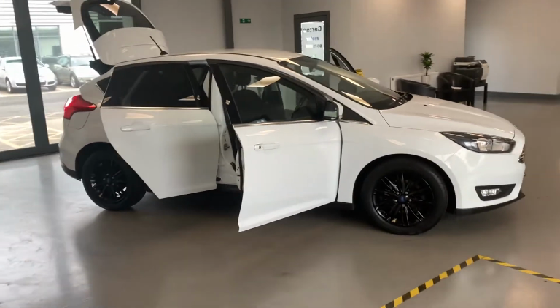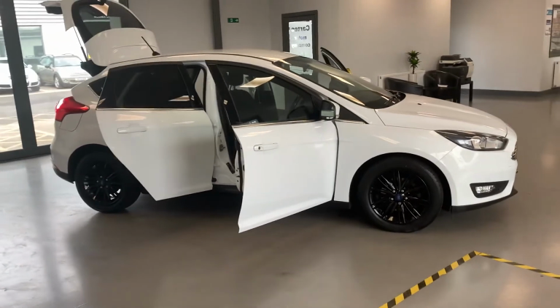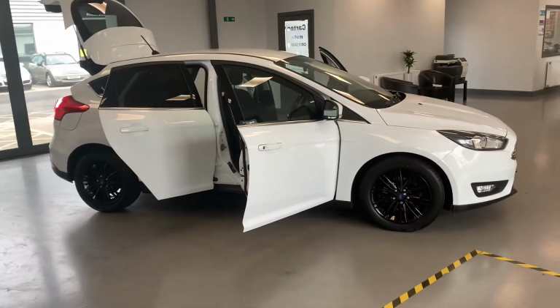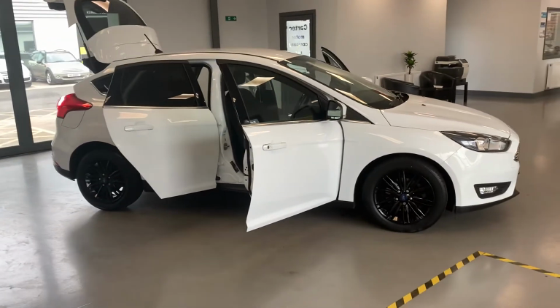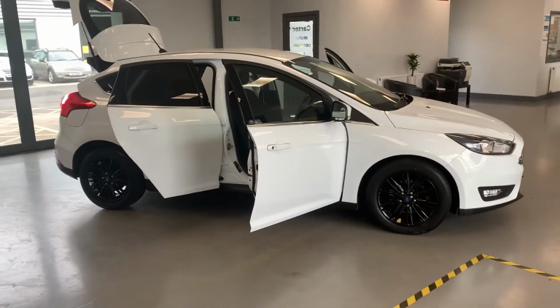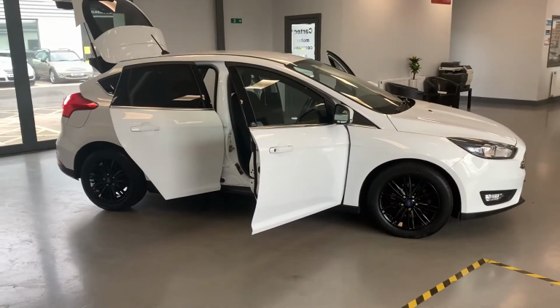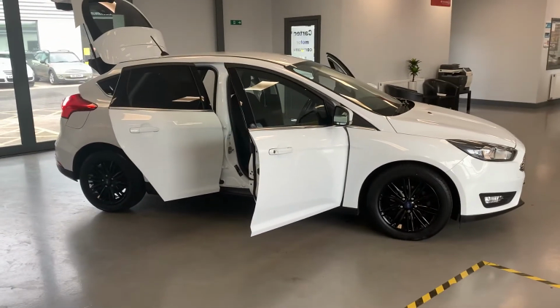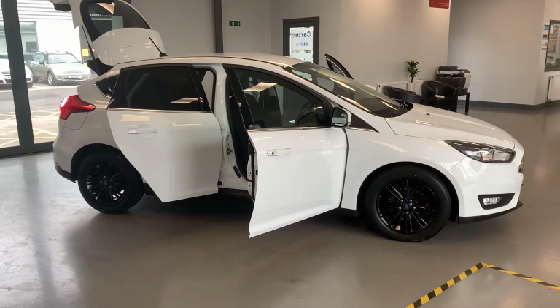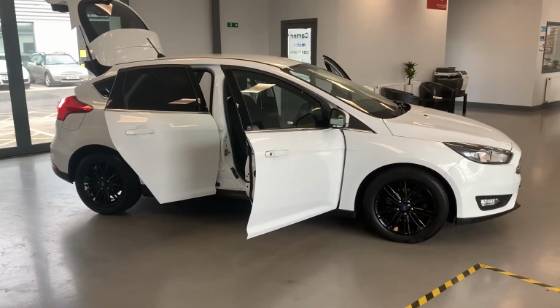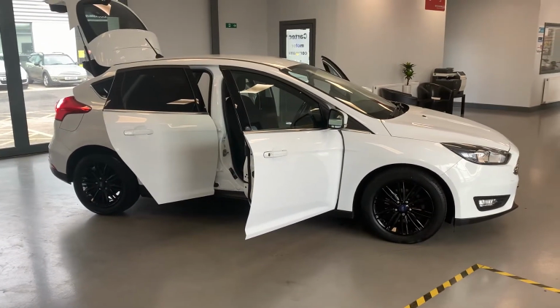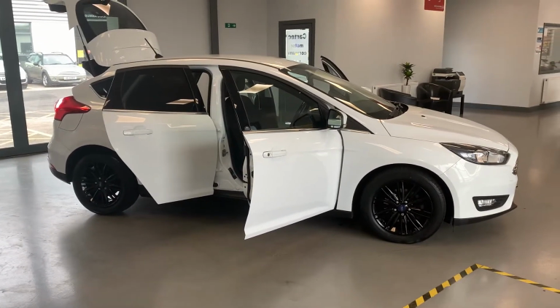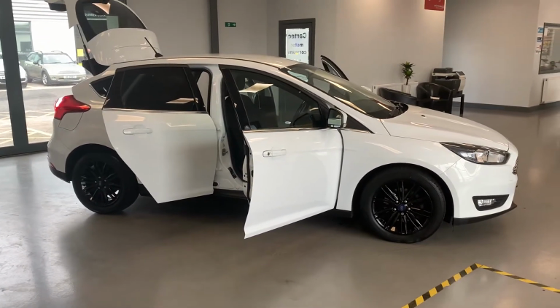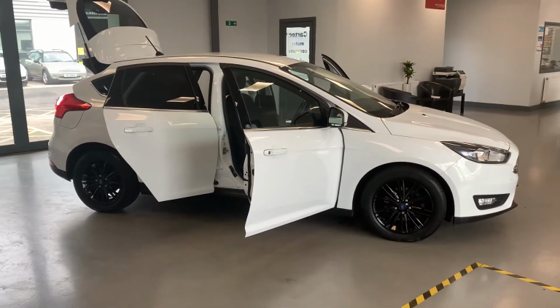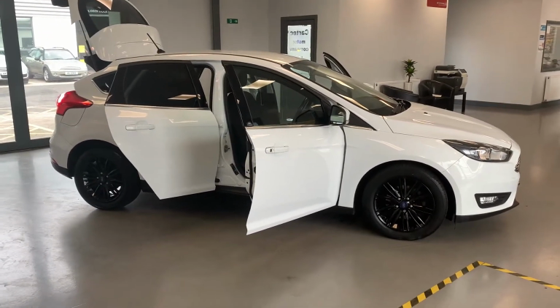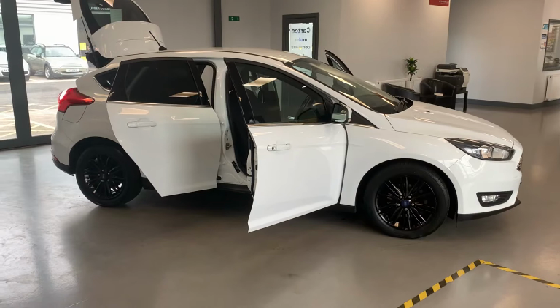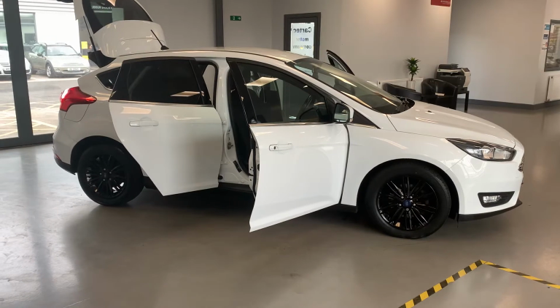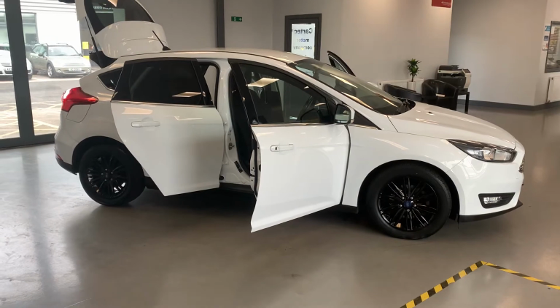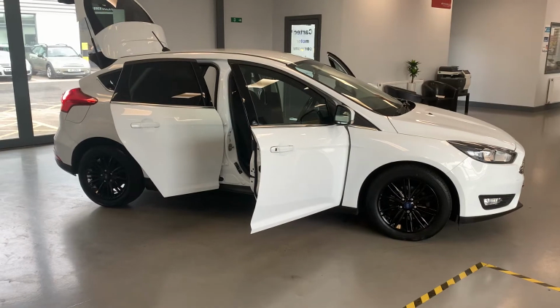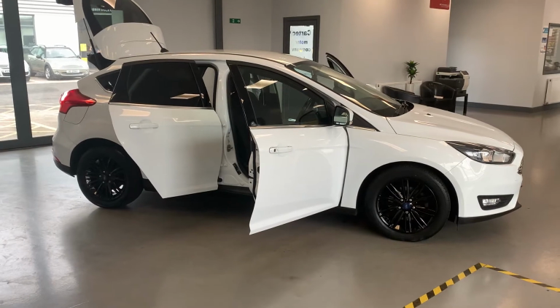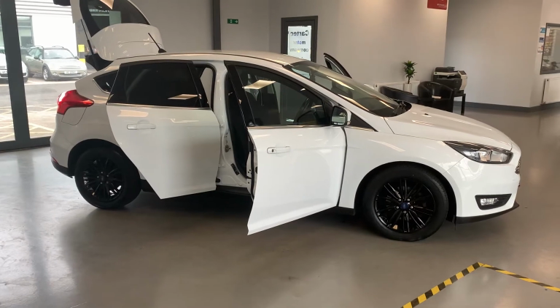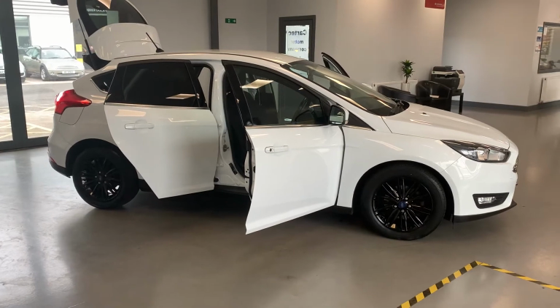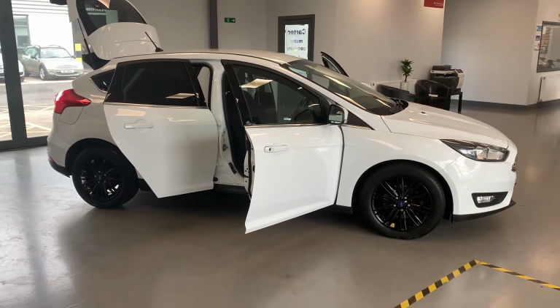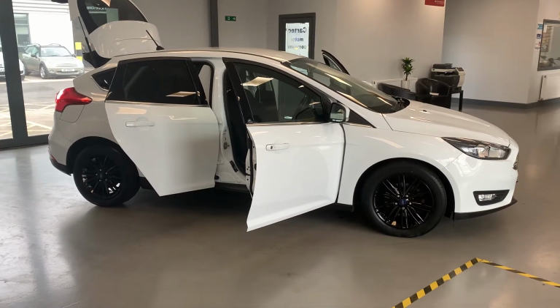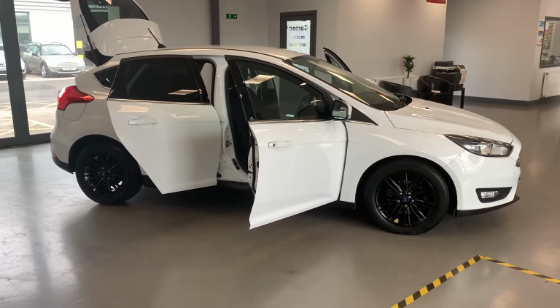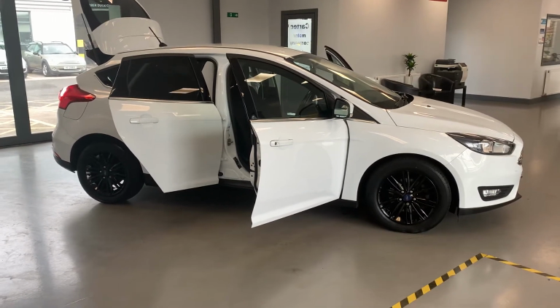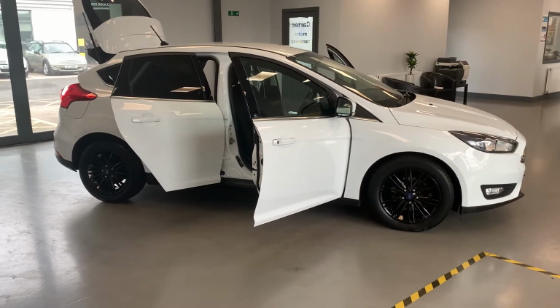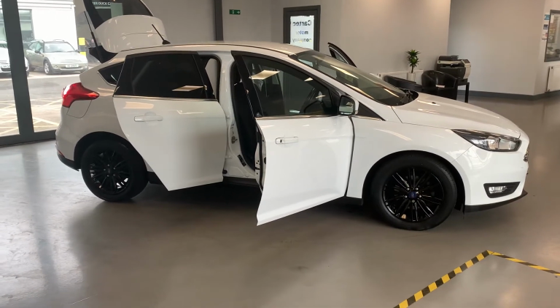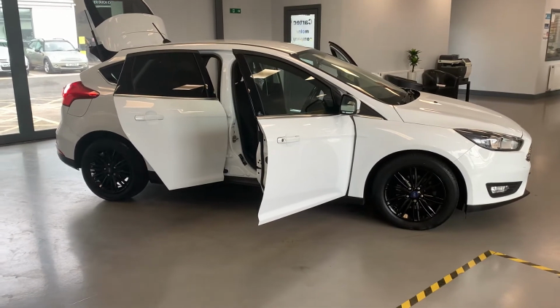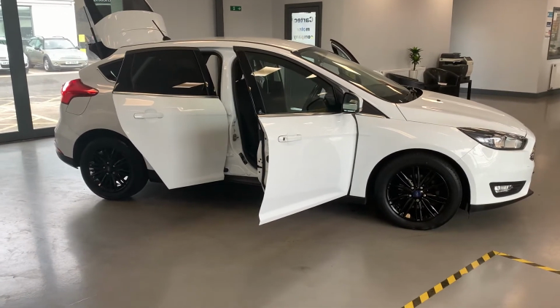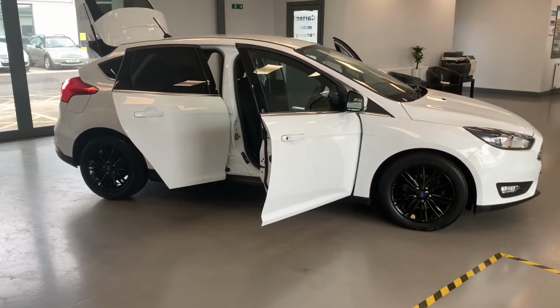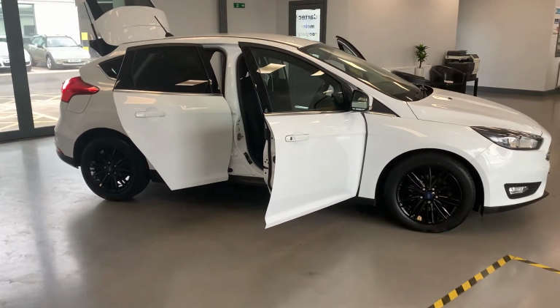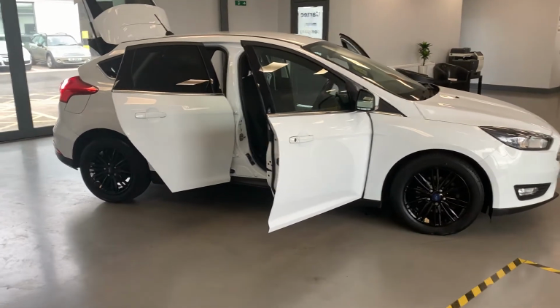It's a 1.0L engine as well, so it's pretty powerful. Even though it's a 1.0L, it's turbo-injected.